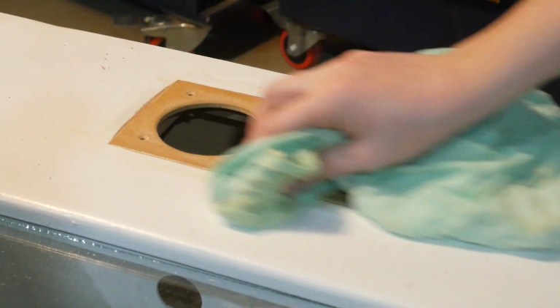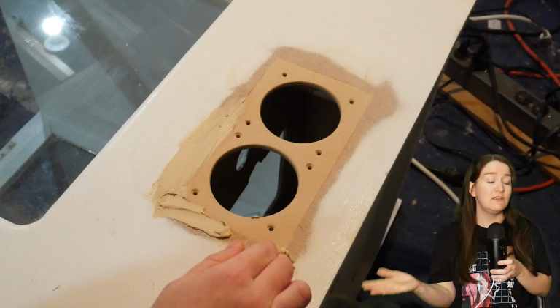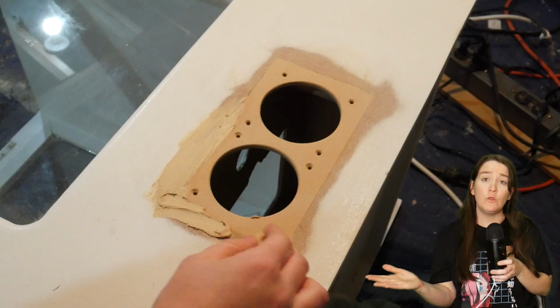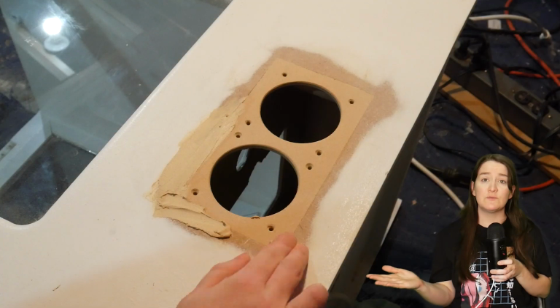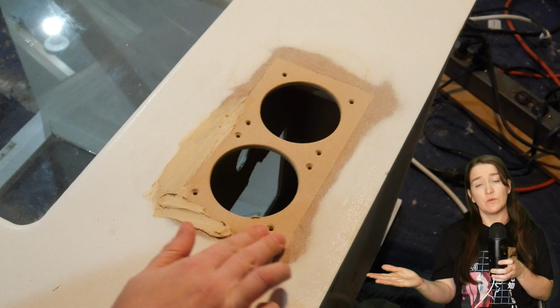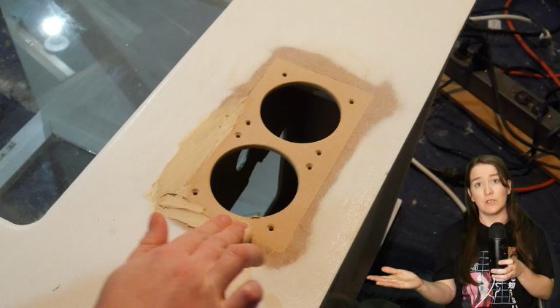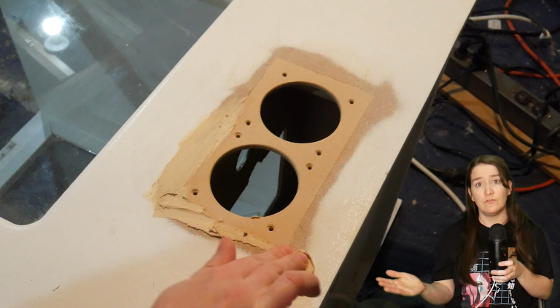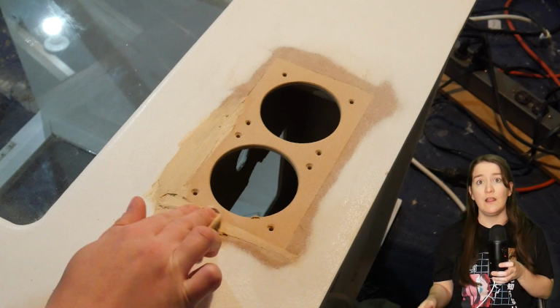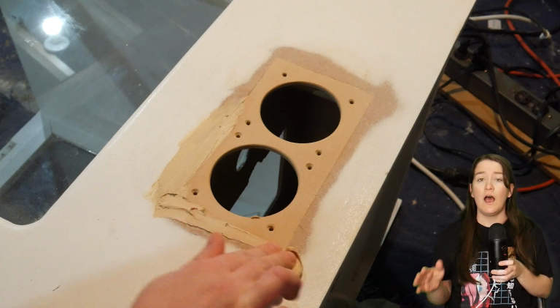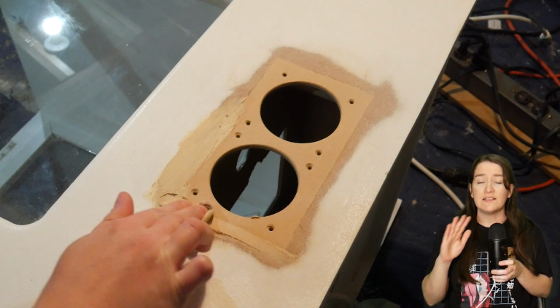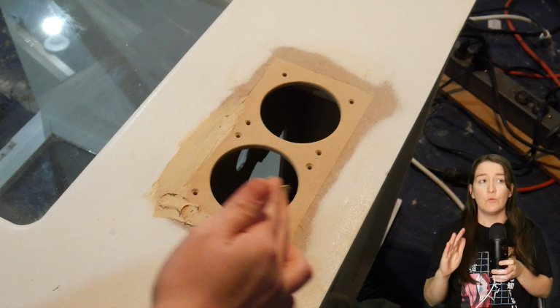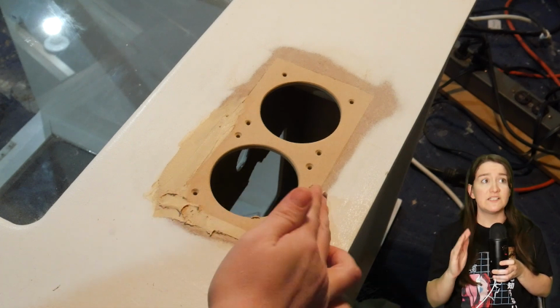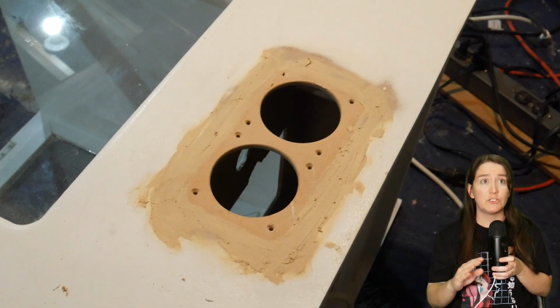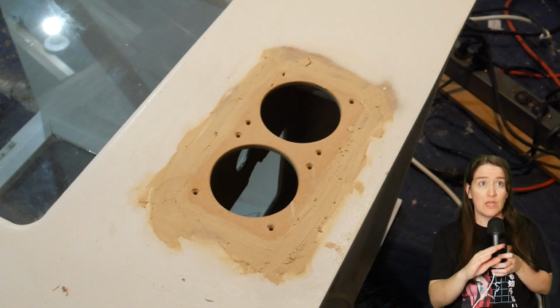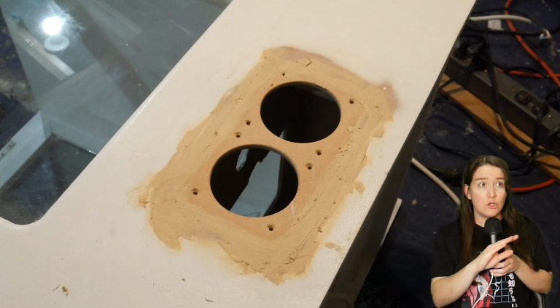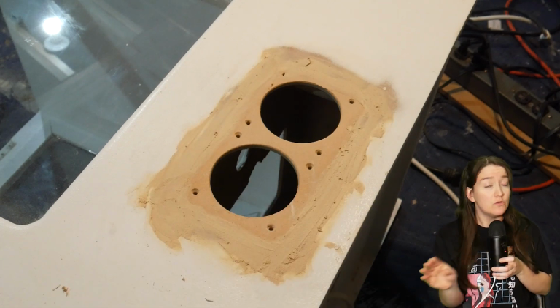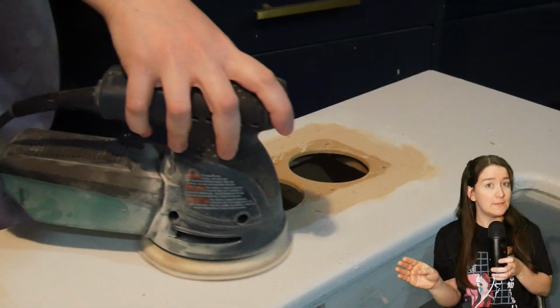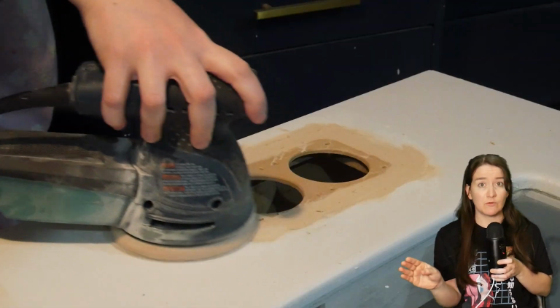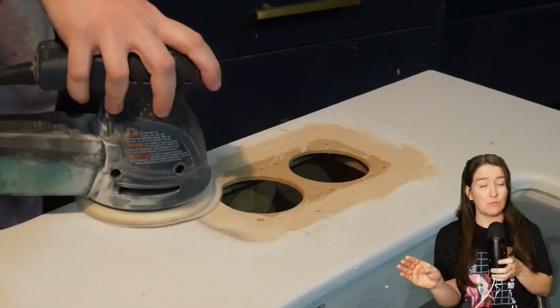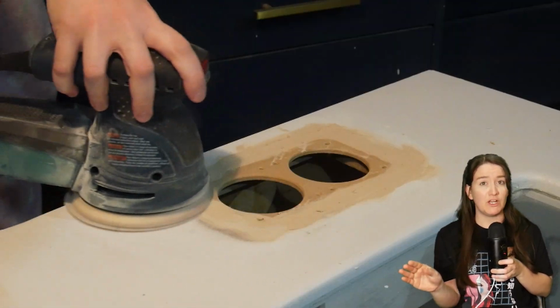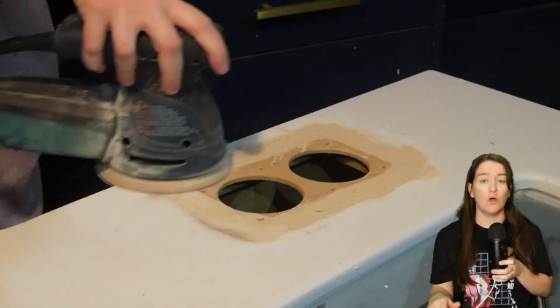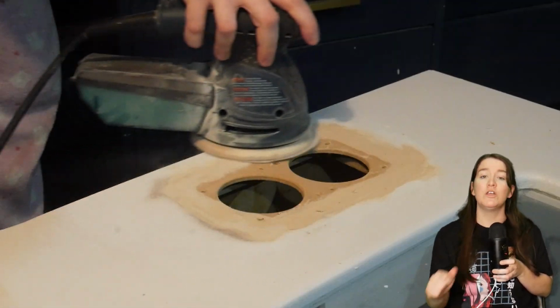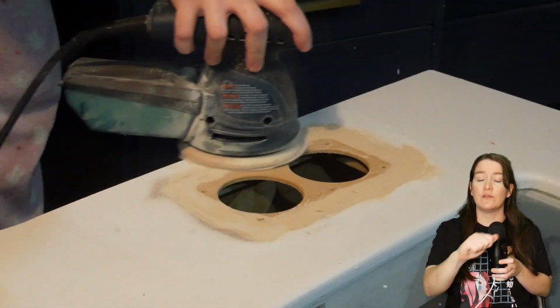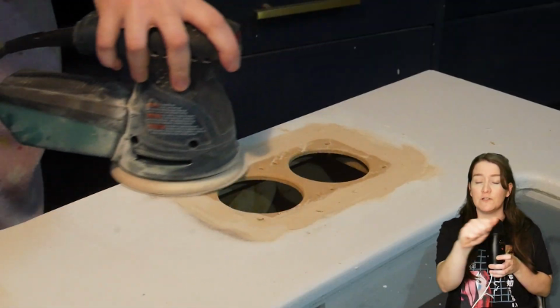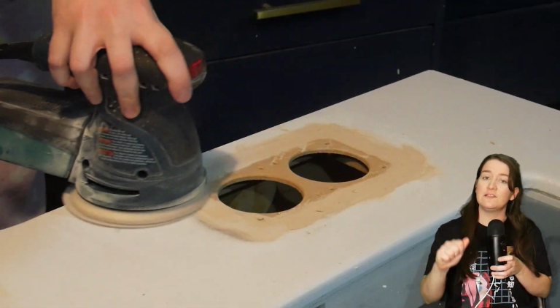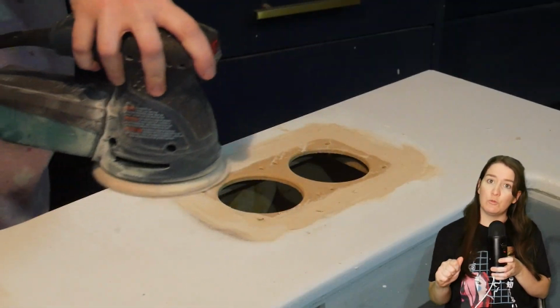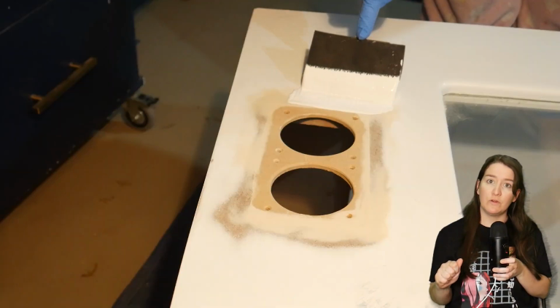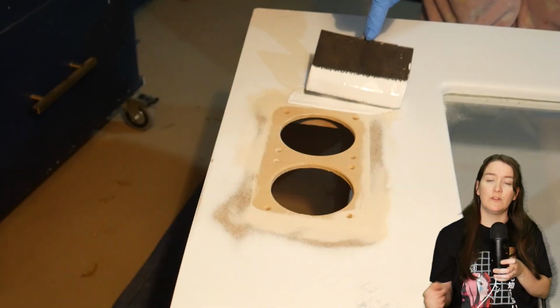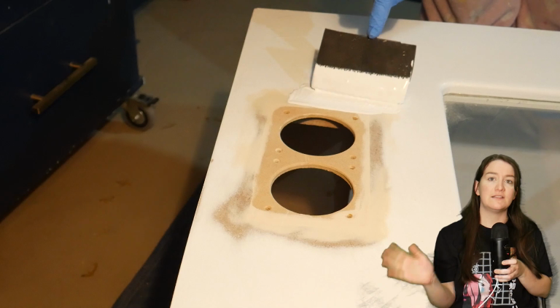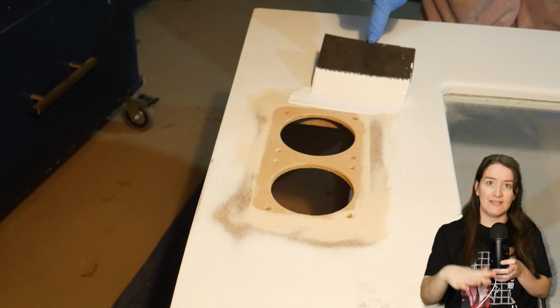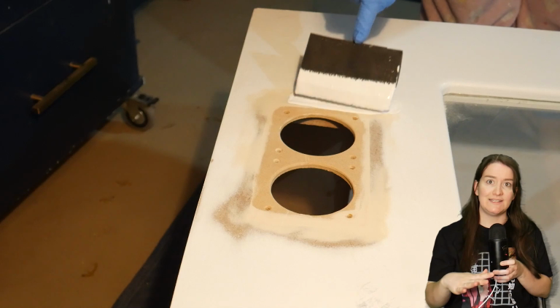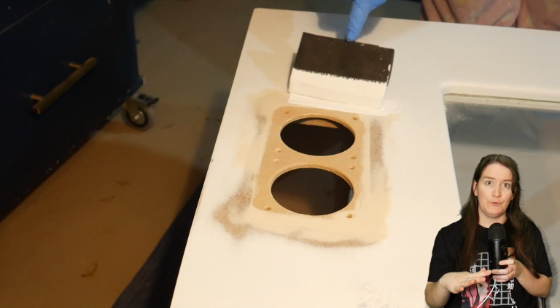Even though this was a really good fit, I still wanted to make sure that no seams were visible at all, so I filled in the seam with wood filler and sanded it down.